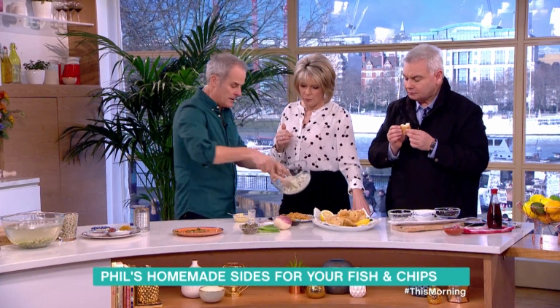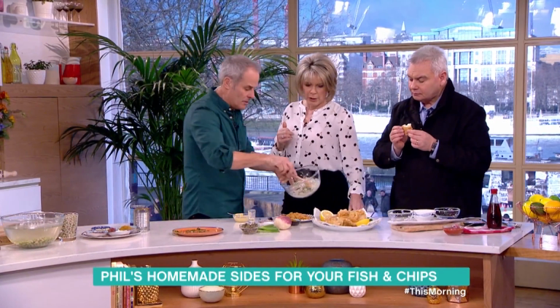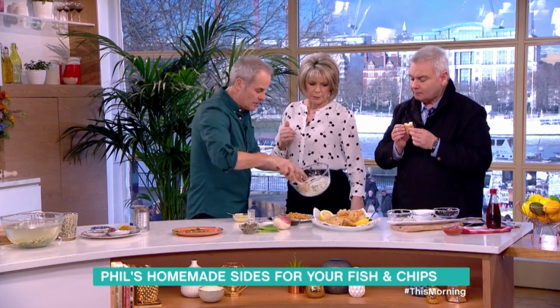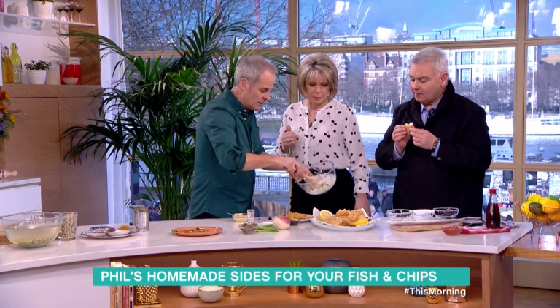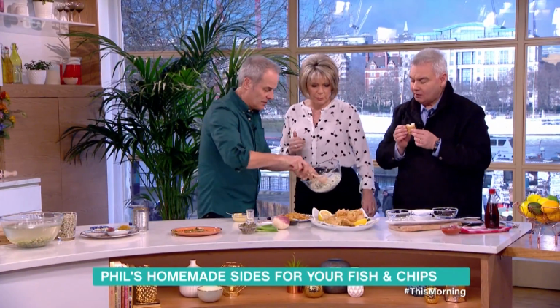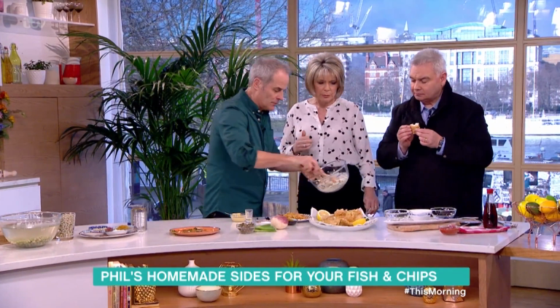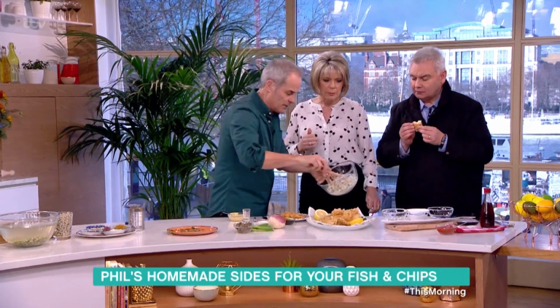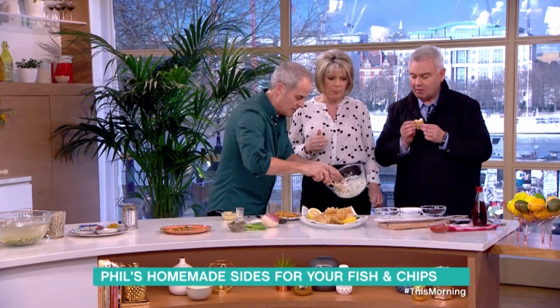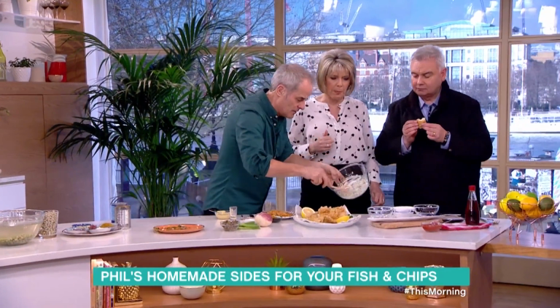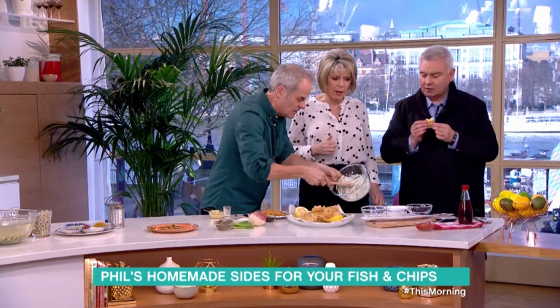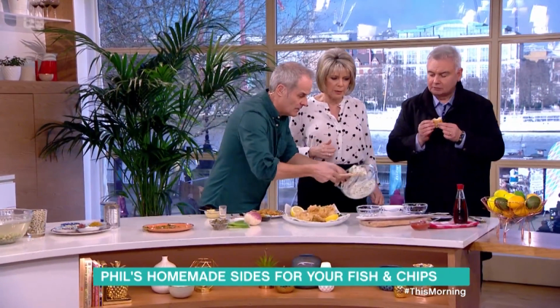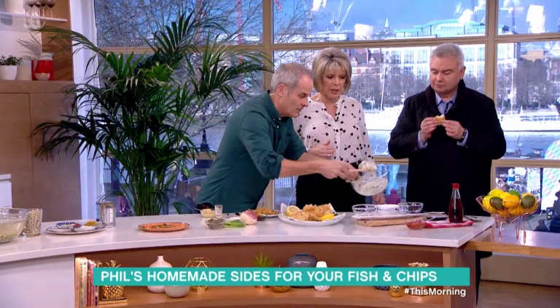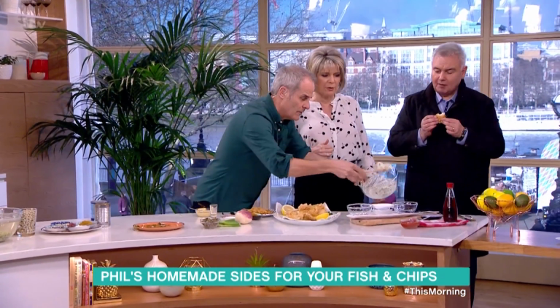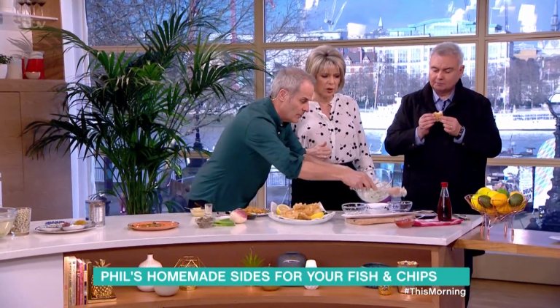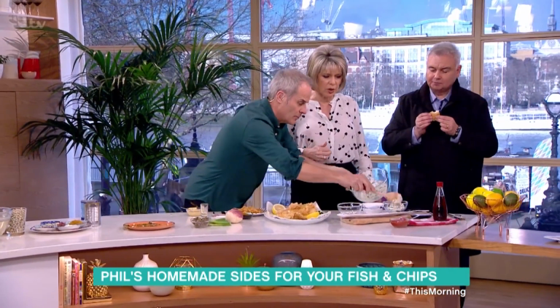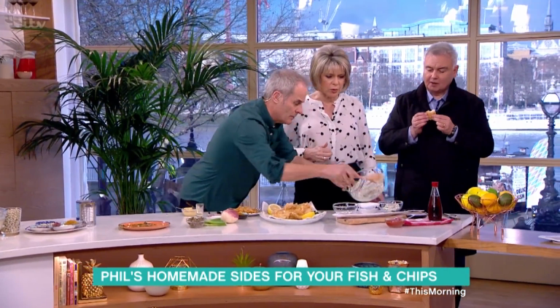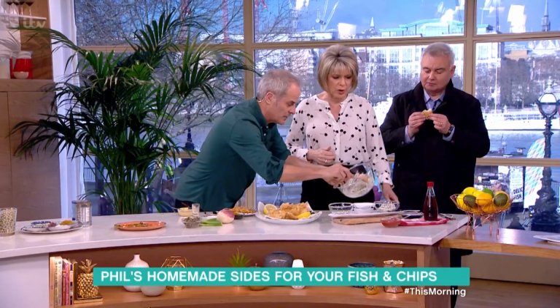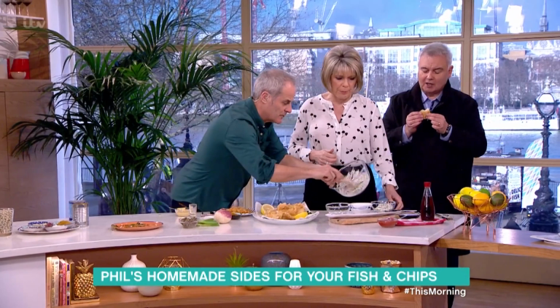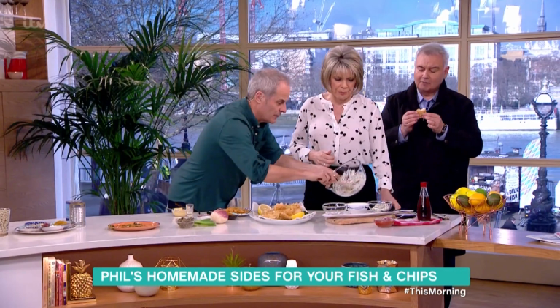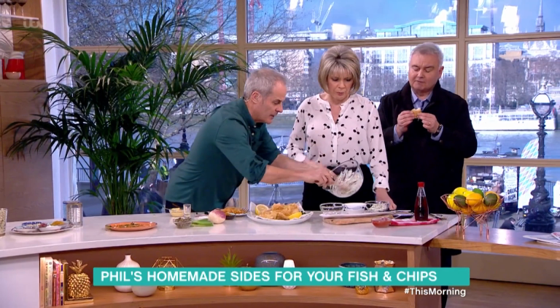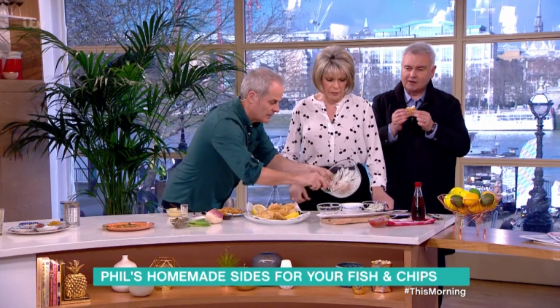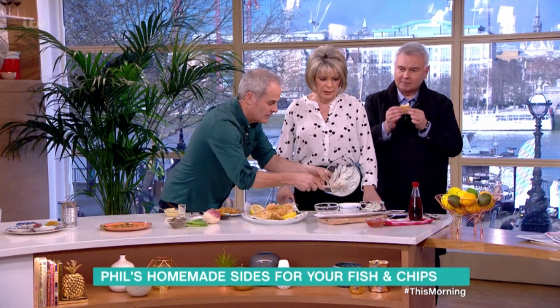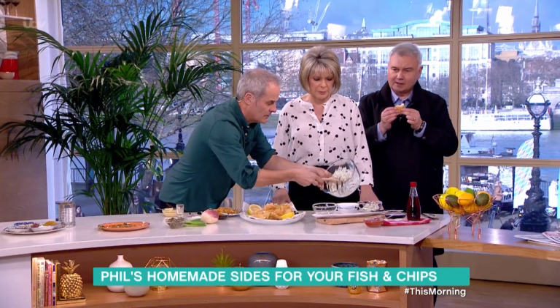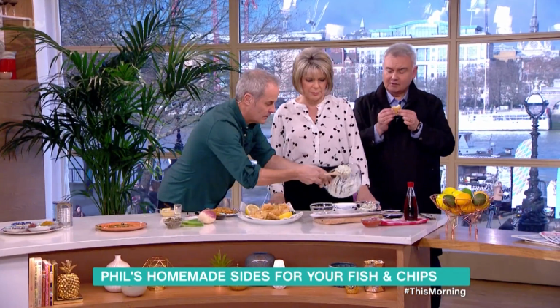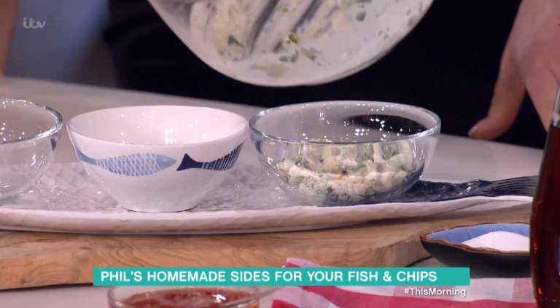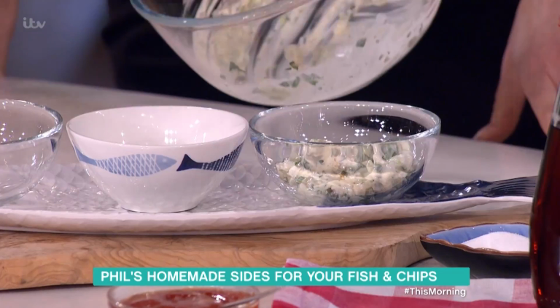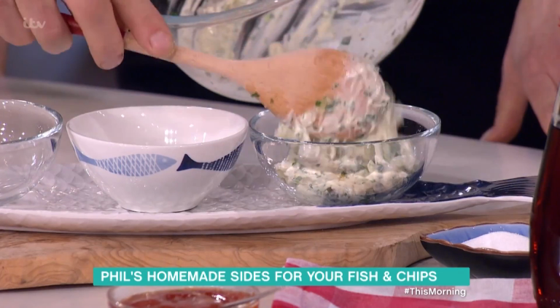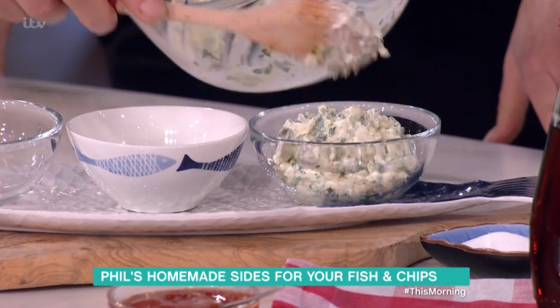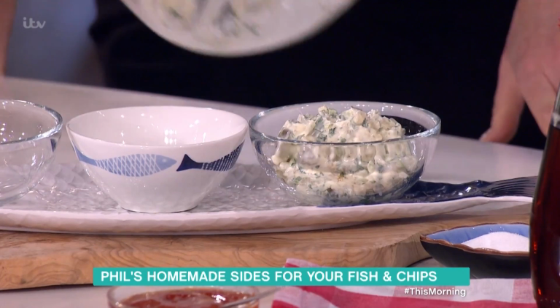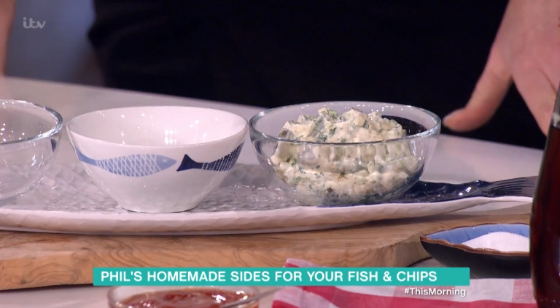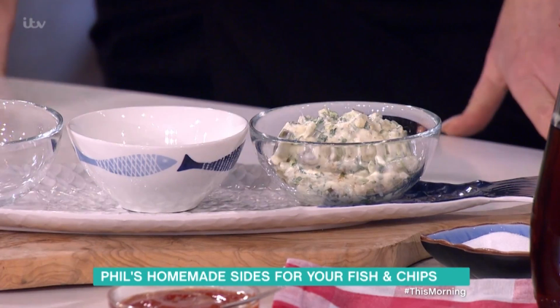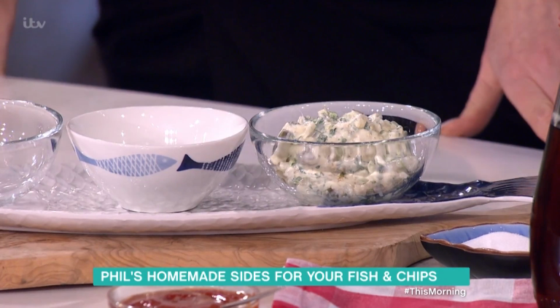Eamon, you like tartar sauce, don't you? I love tartar sauce. I prefer a bit of curry sauce. Nice mushy peas.